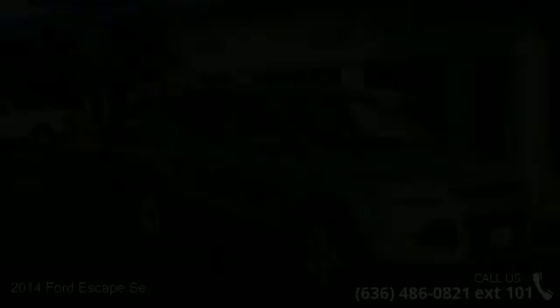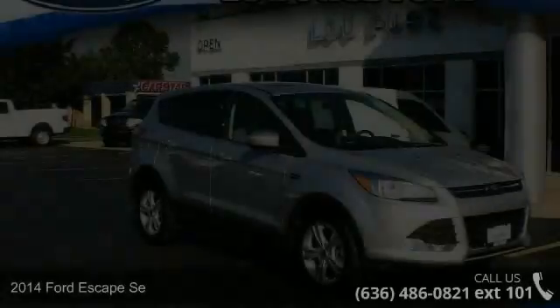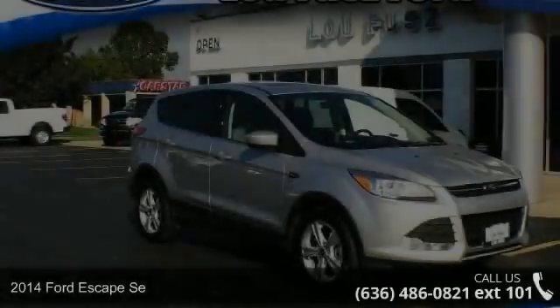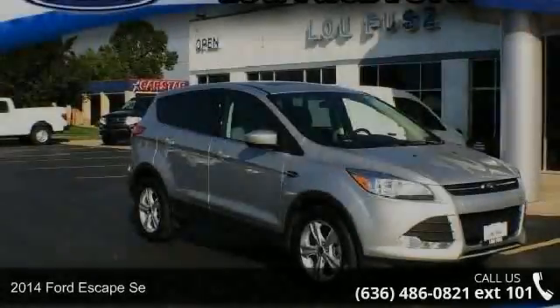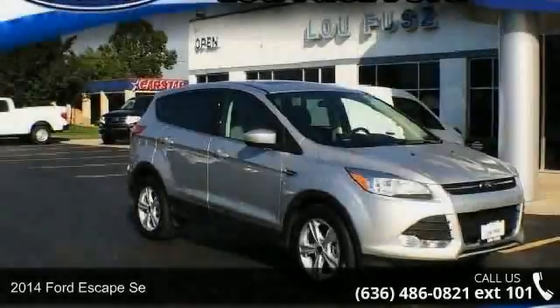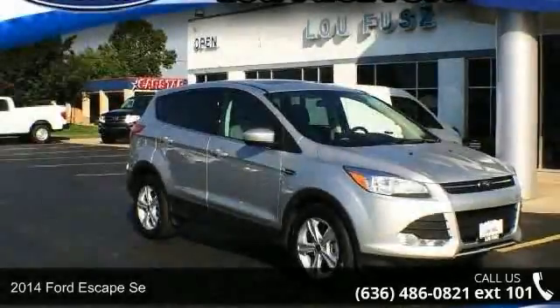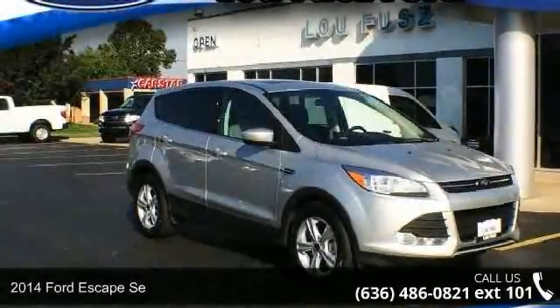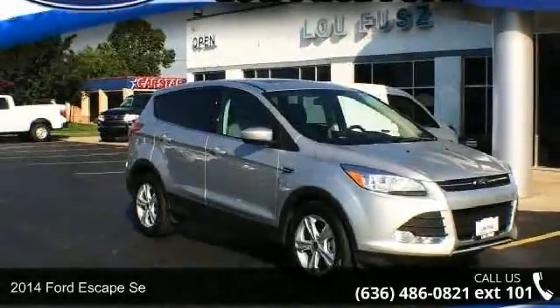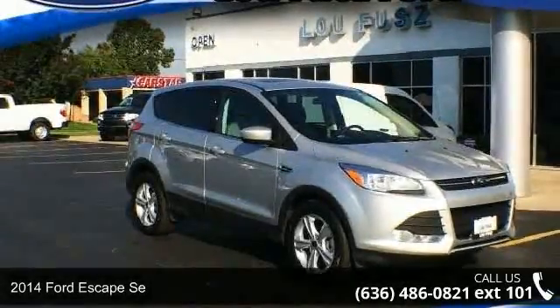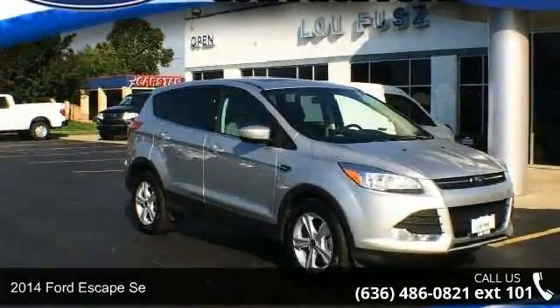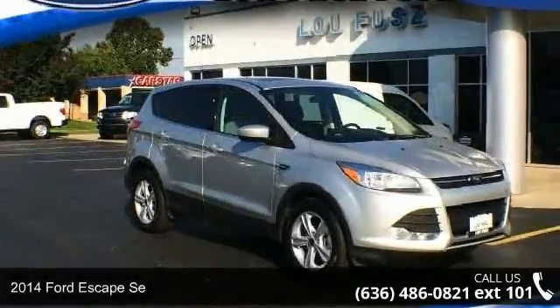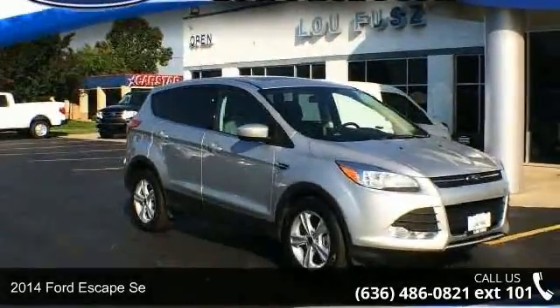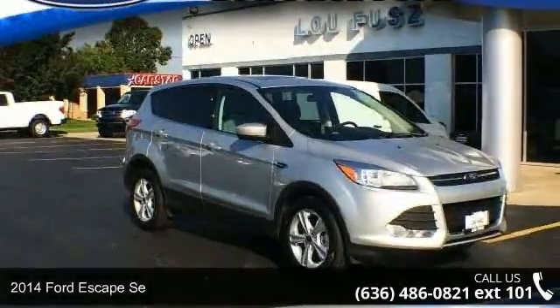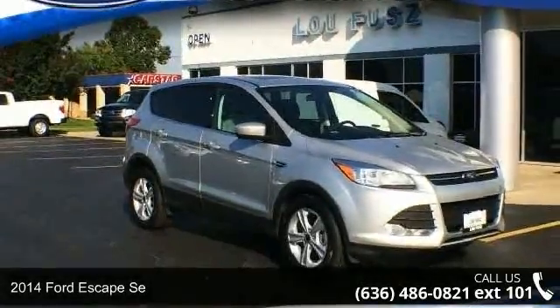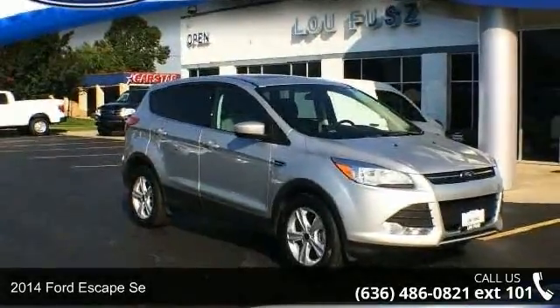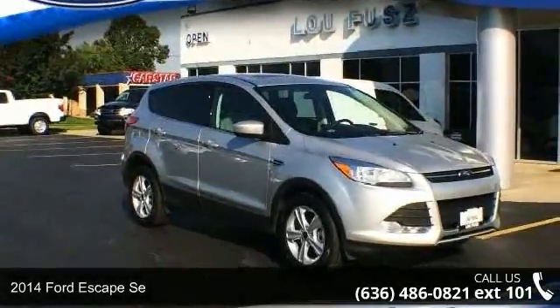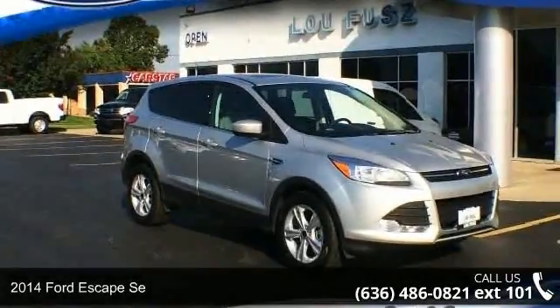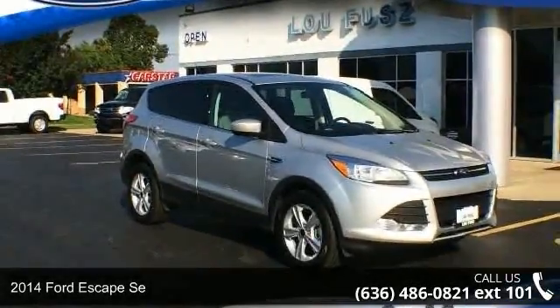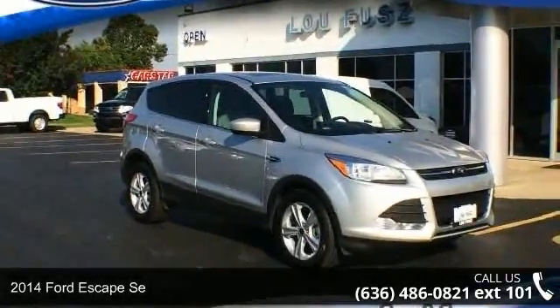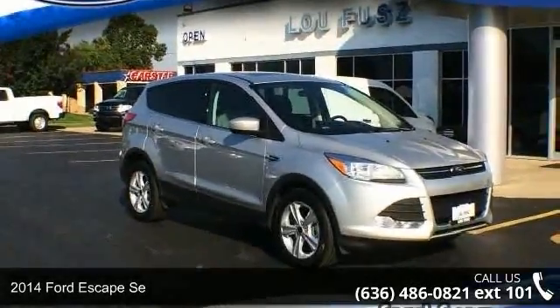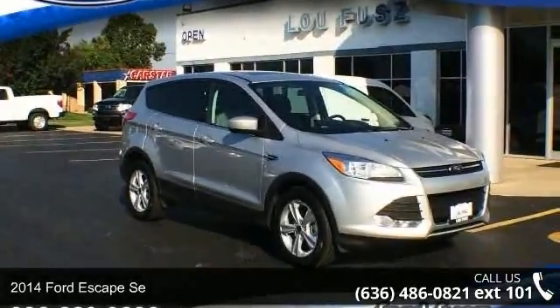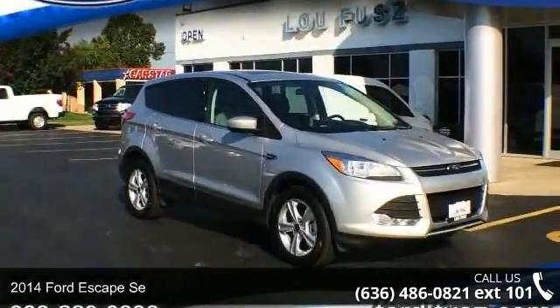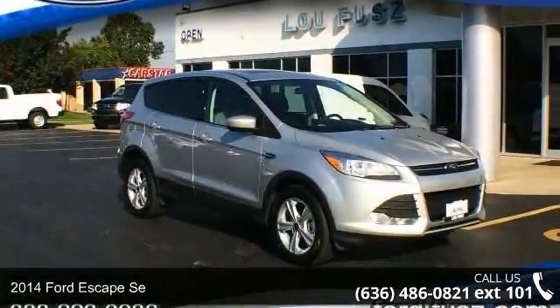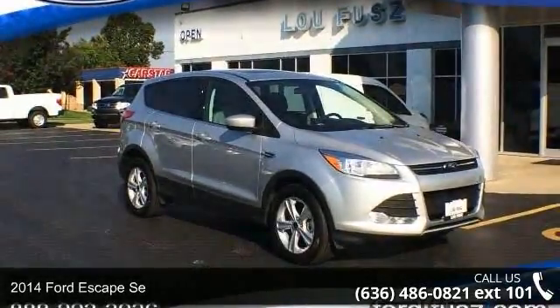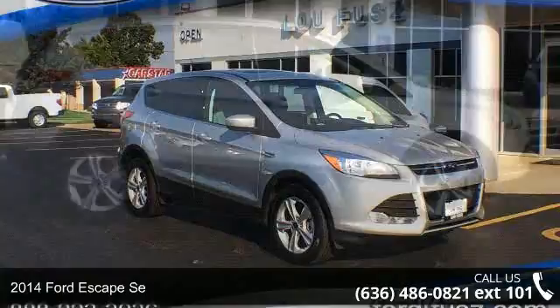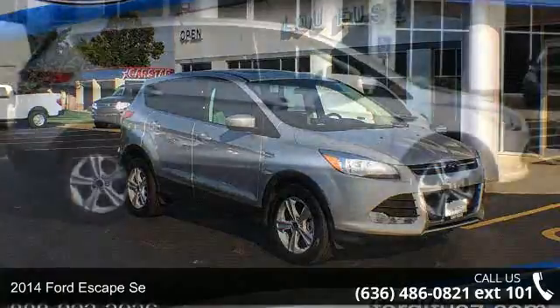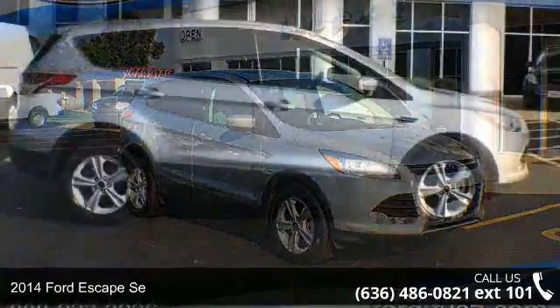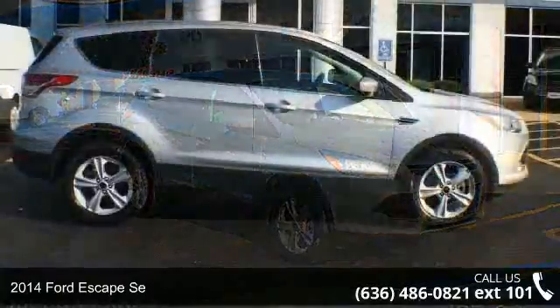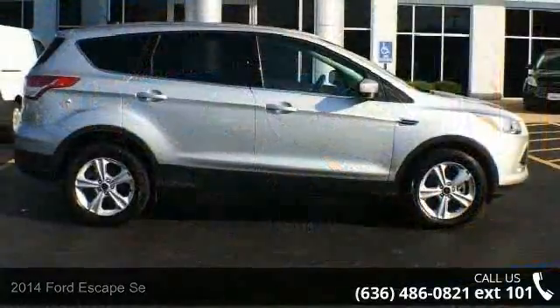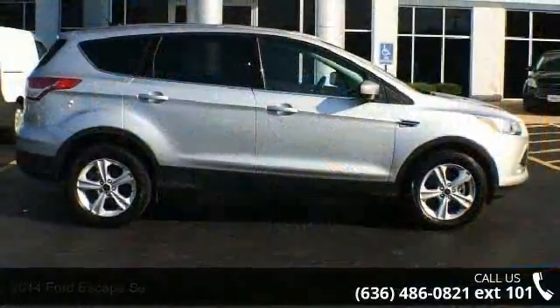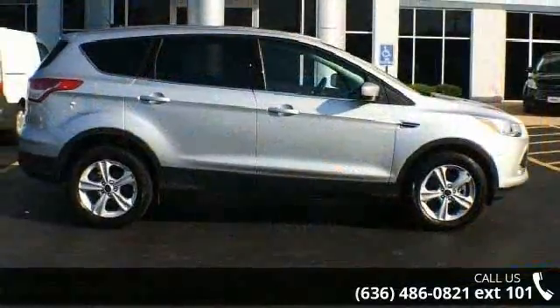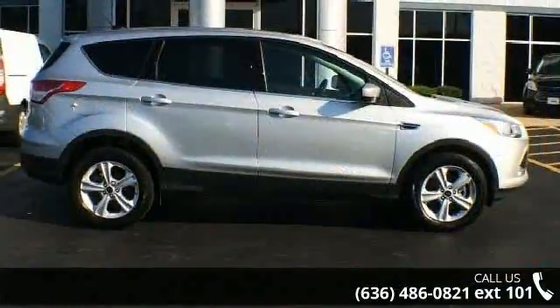Imagine yourself in this 2014 Ford Escape. This may be the set of wheels you've been looking for.